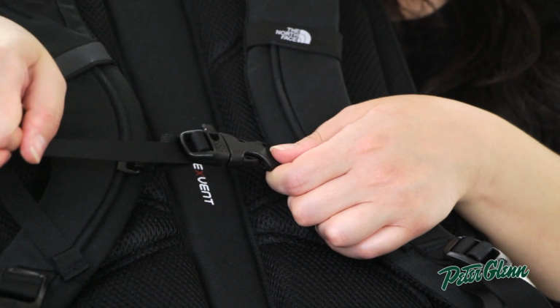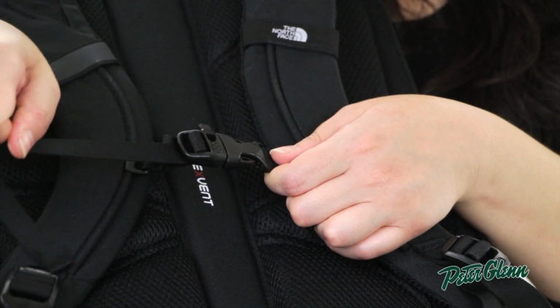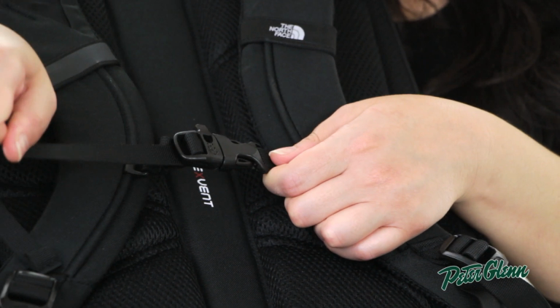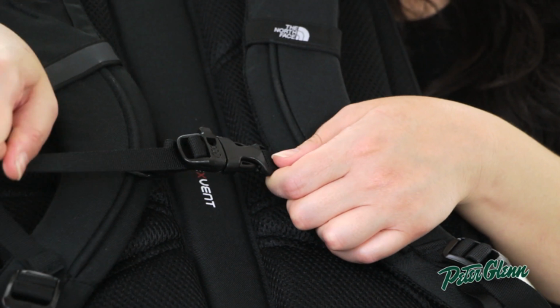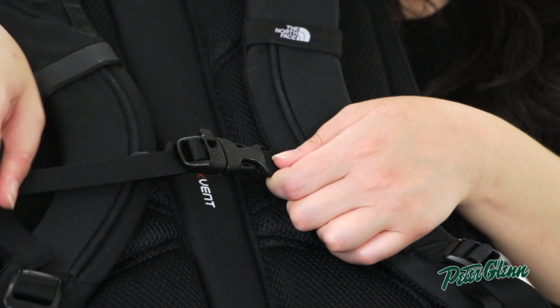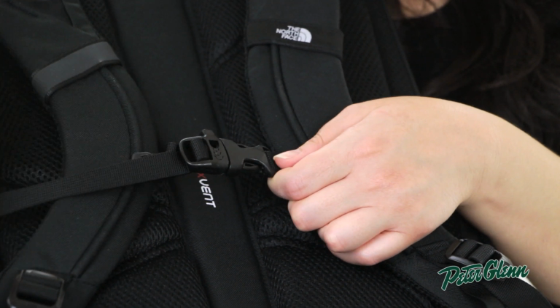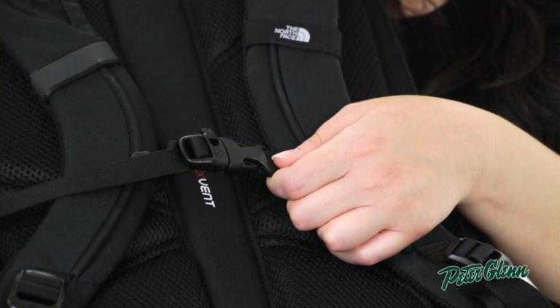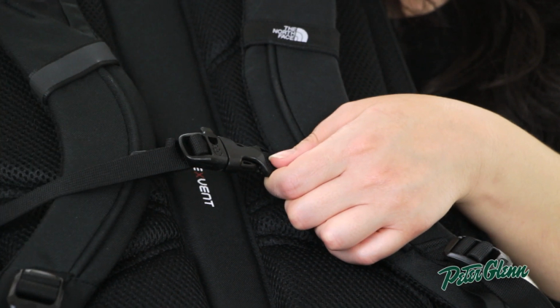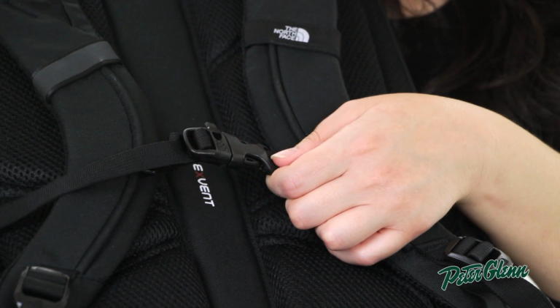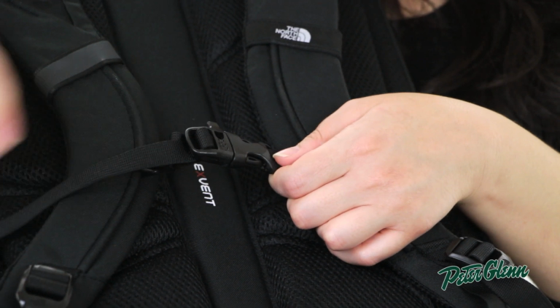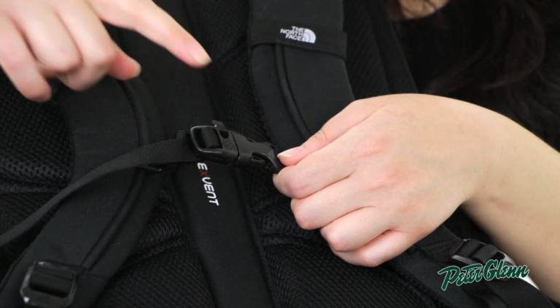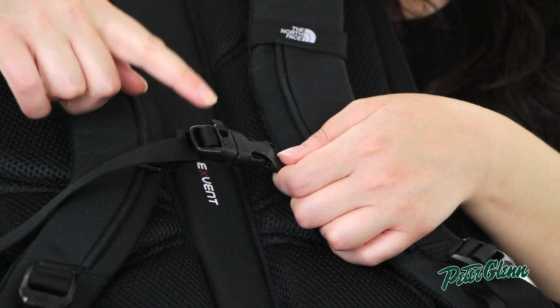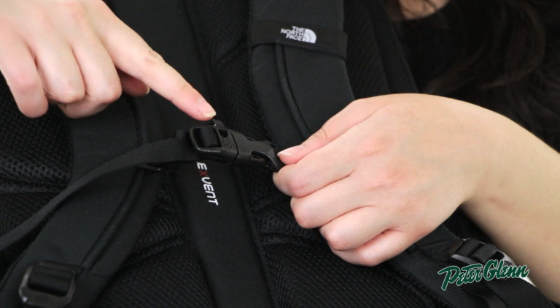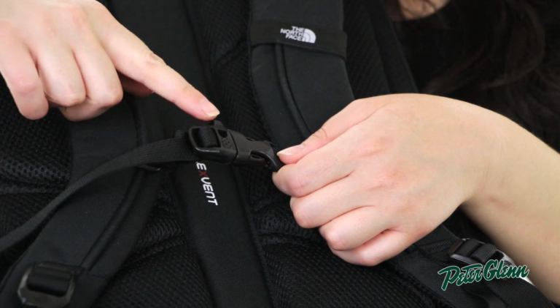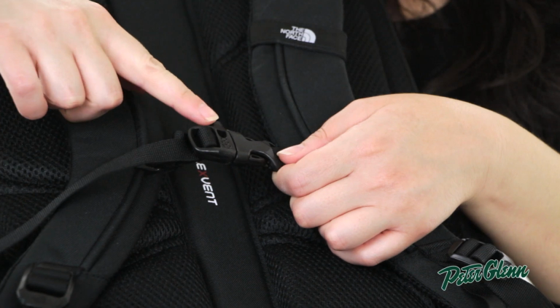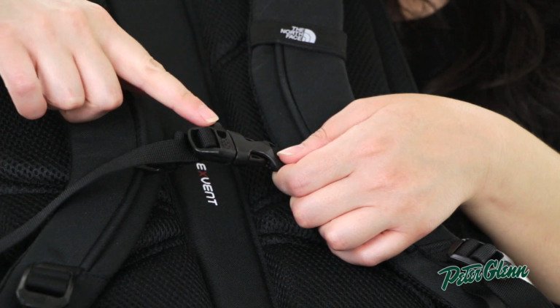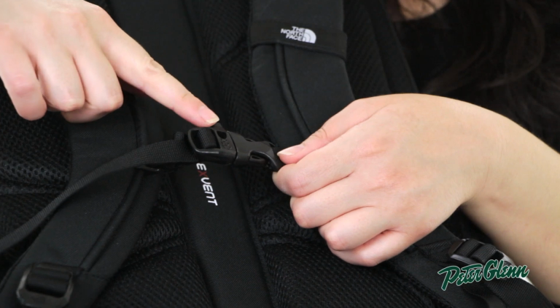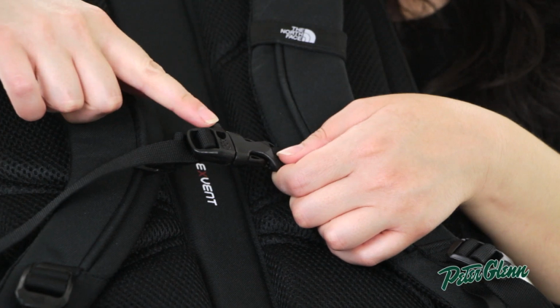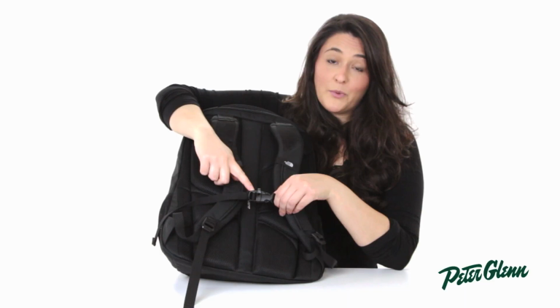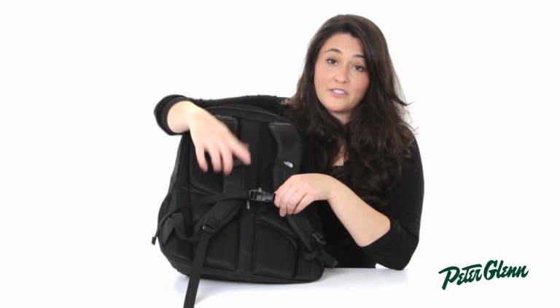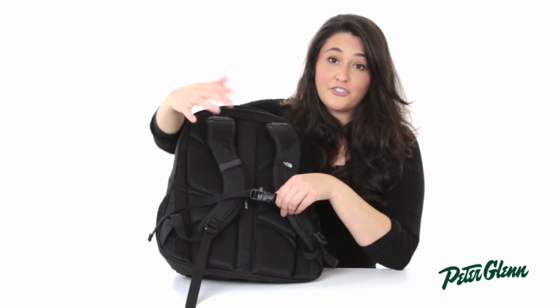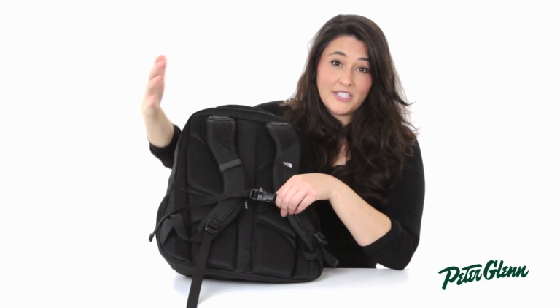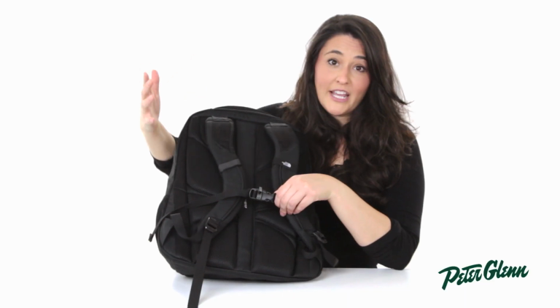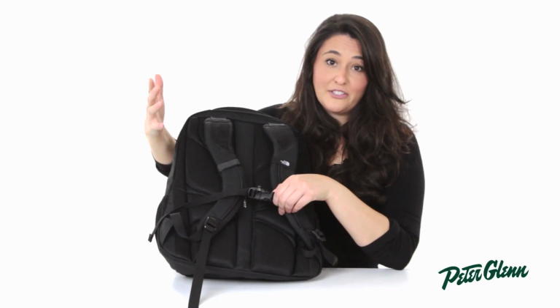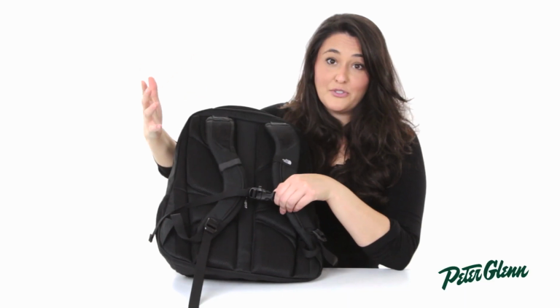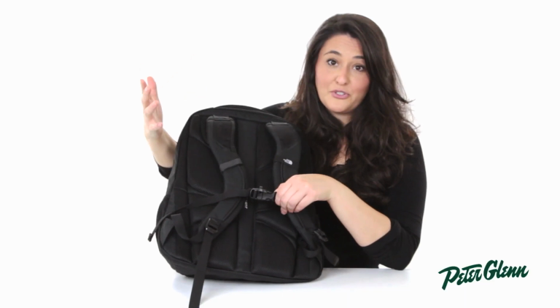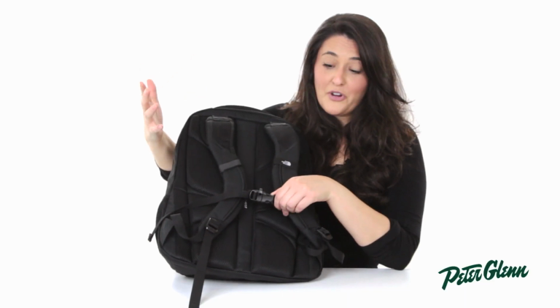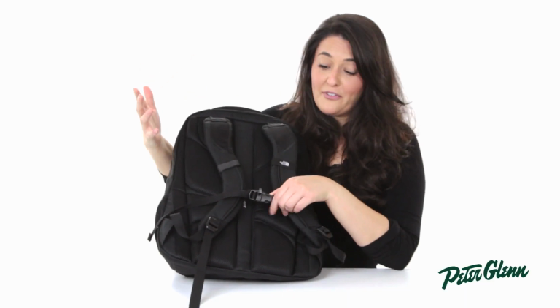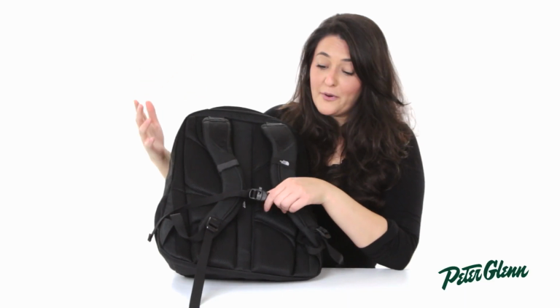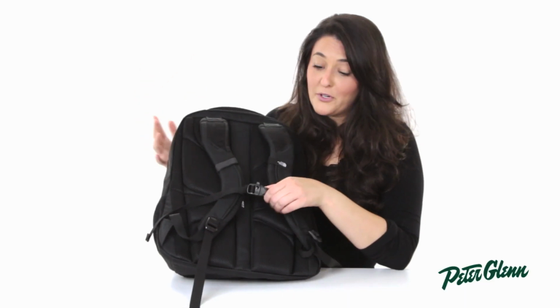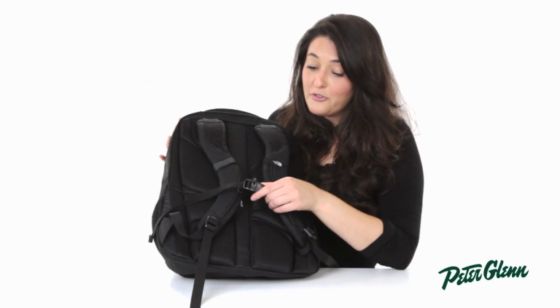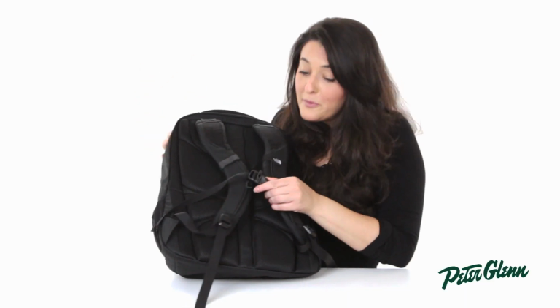Additionally, it has this great hidden emergency whistle just in case you stray from your group.